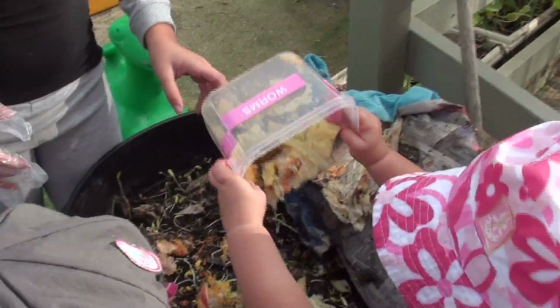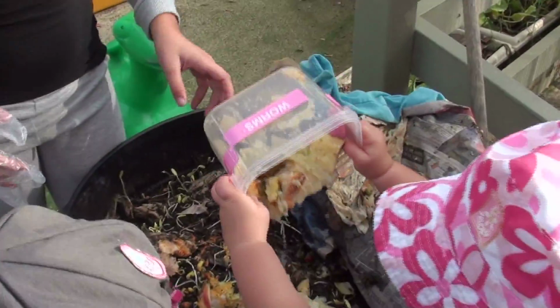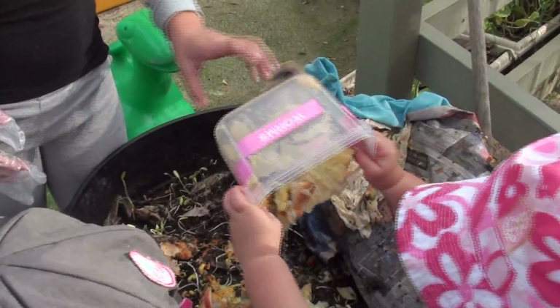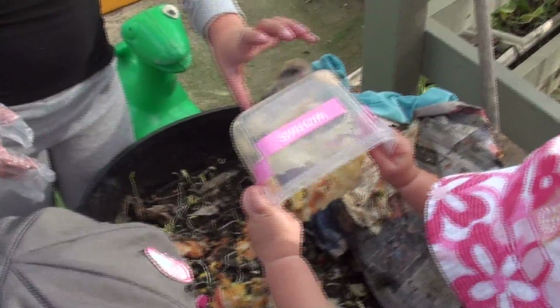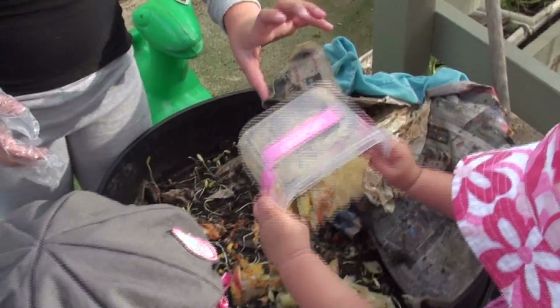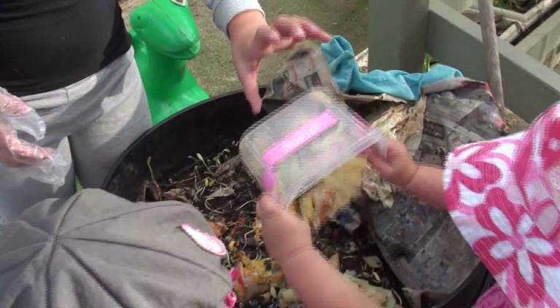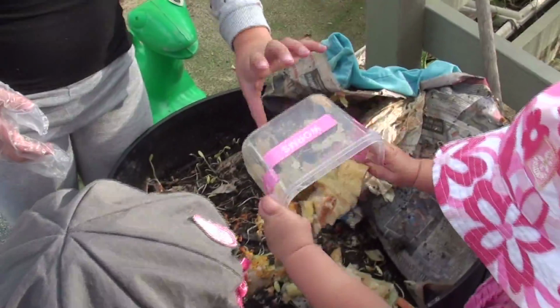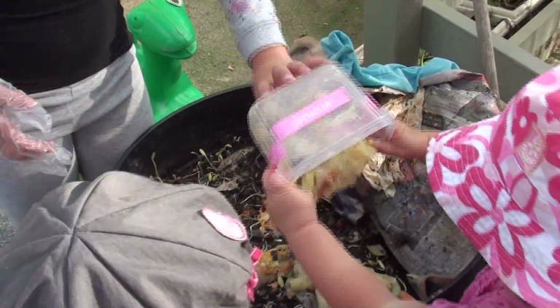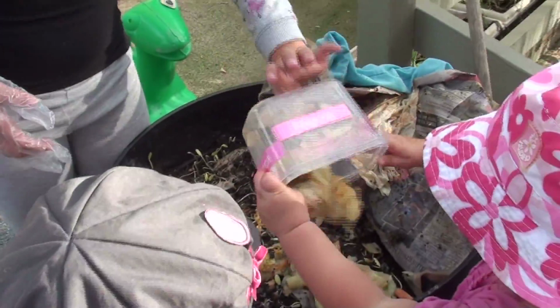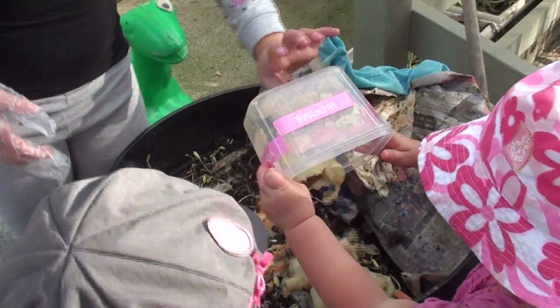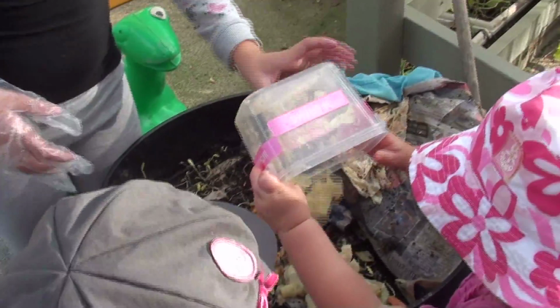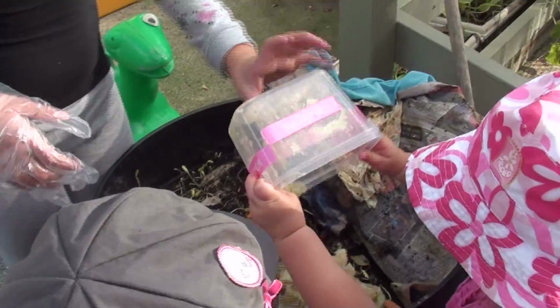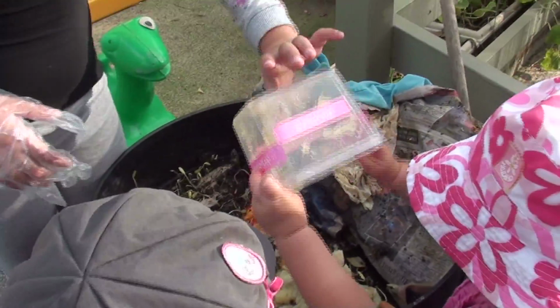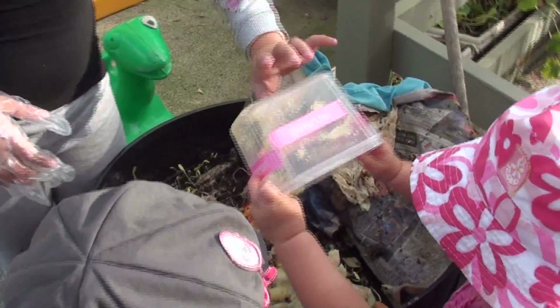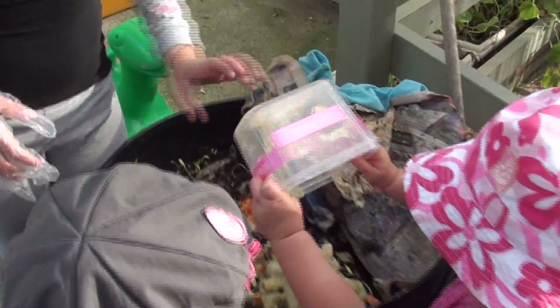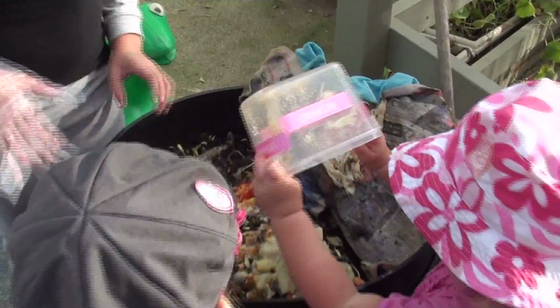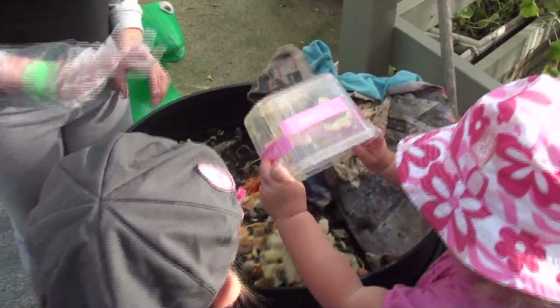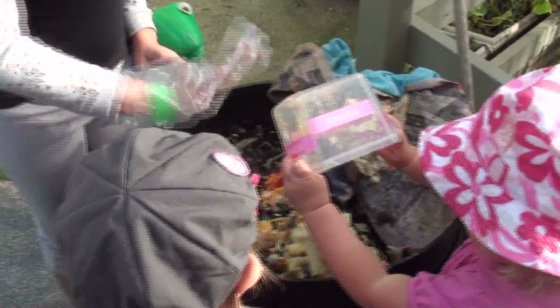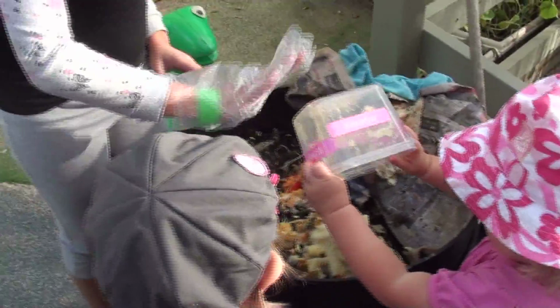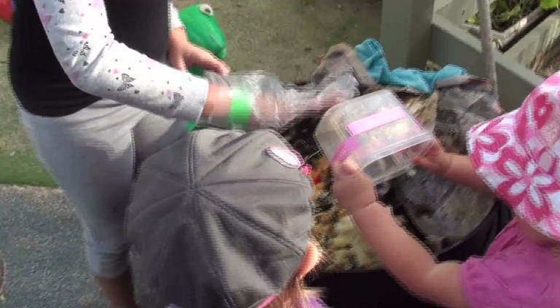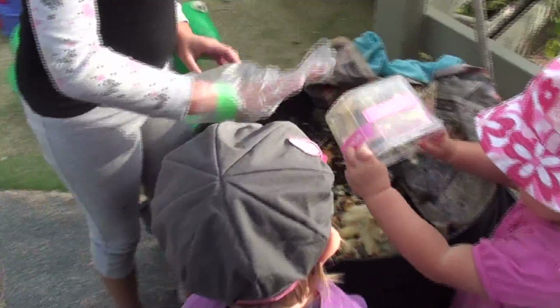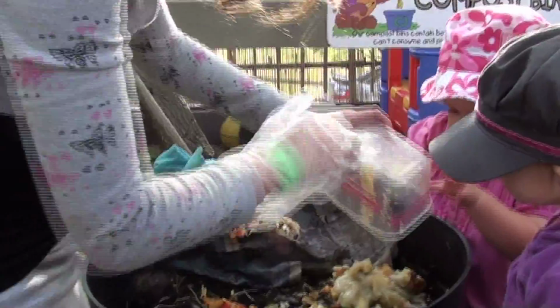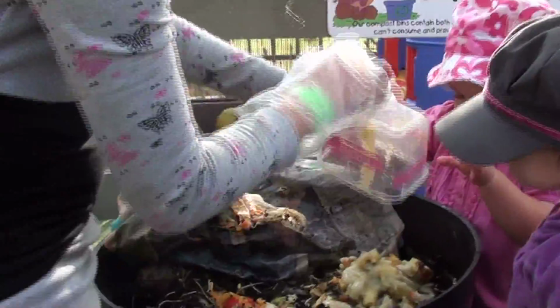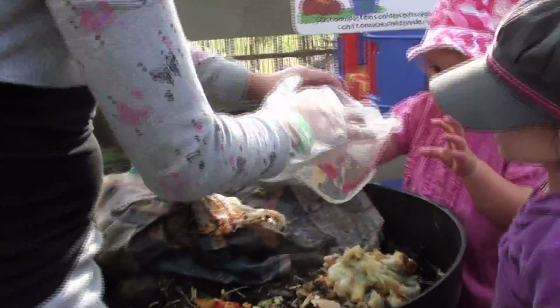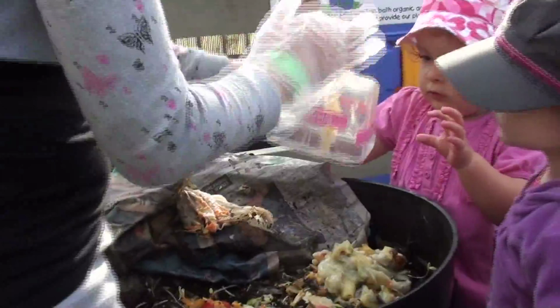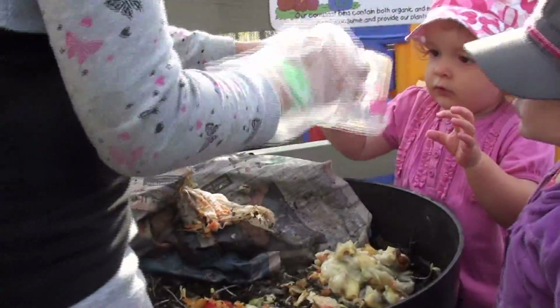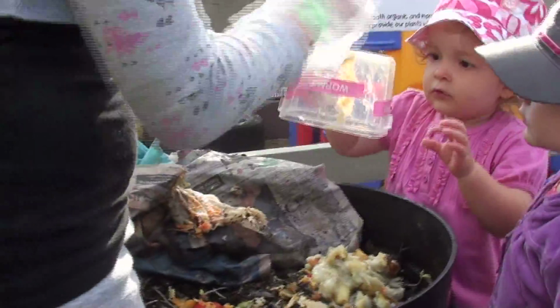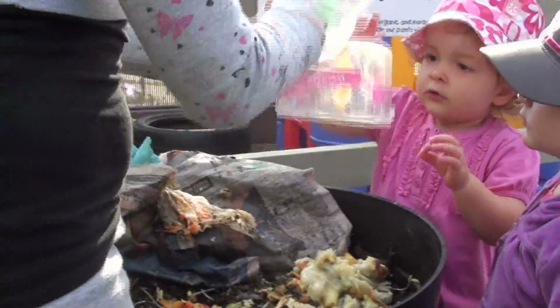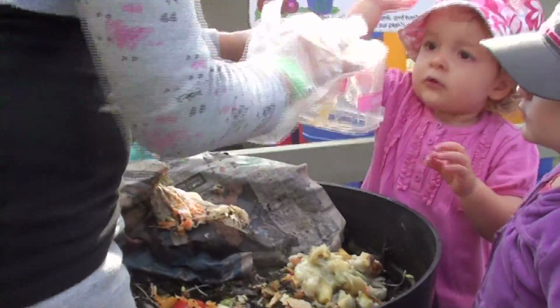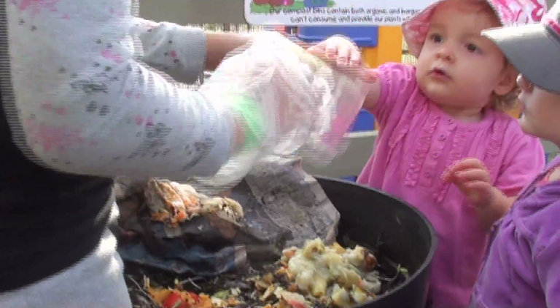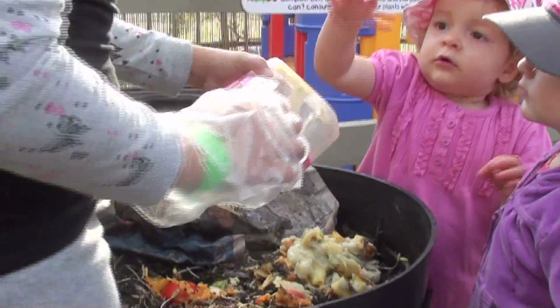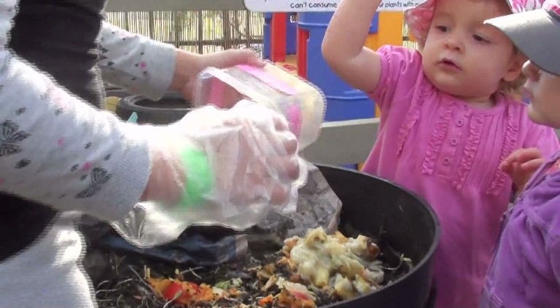We can use all types of scrap materials in our worm farm, such as paper, cardboard and food scraps.